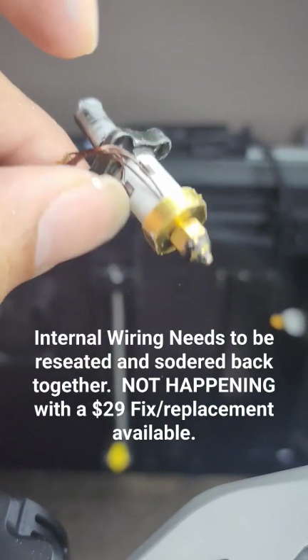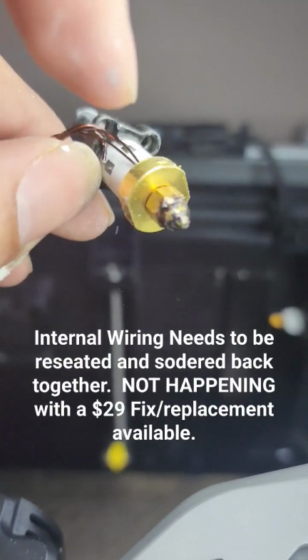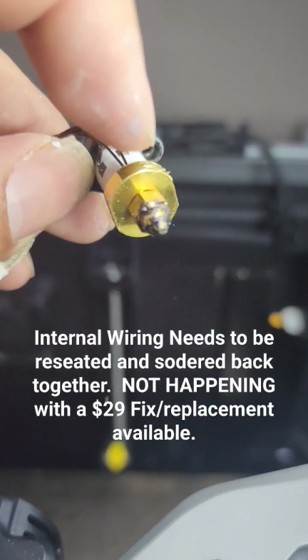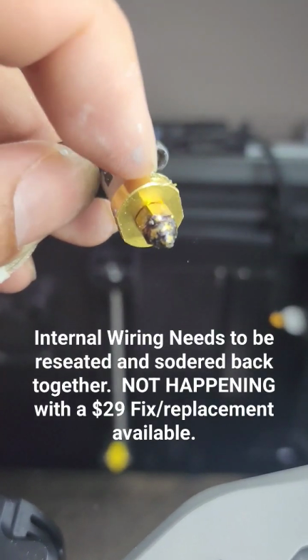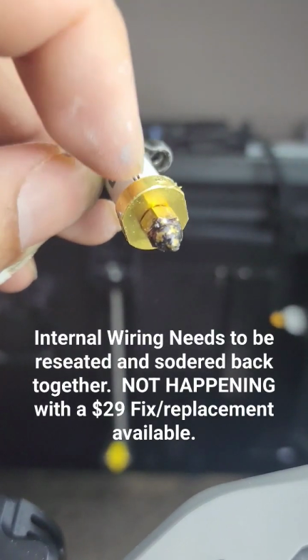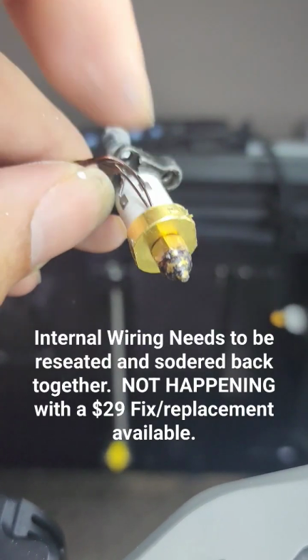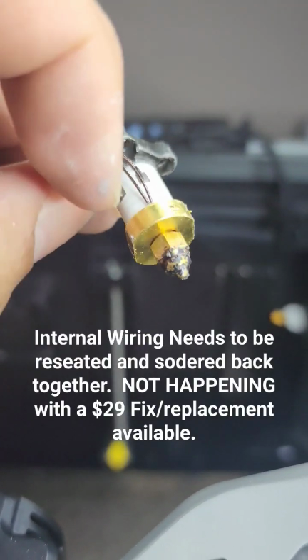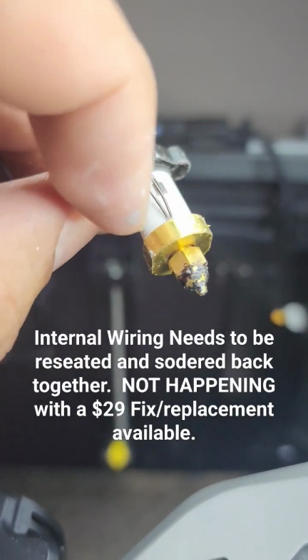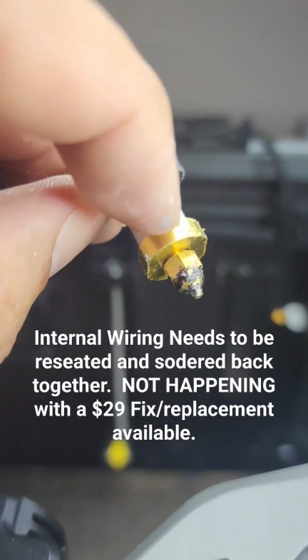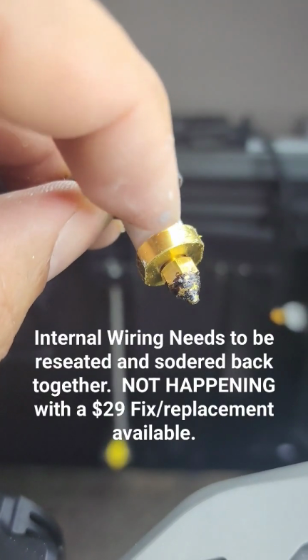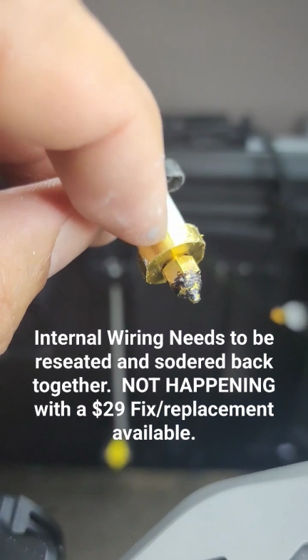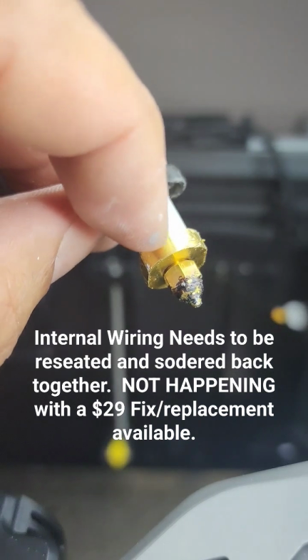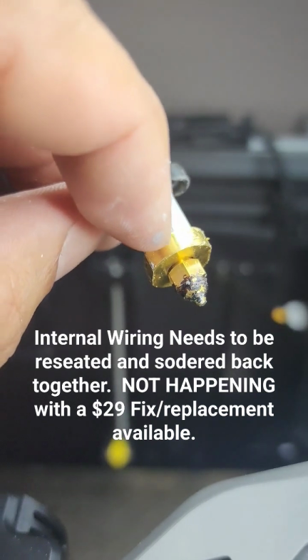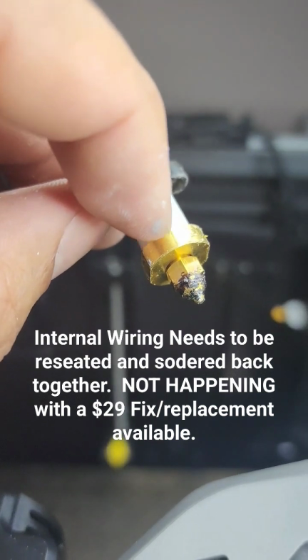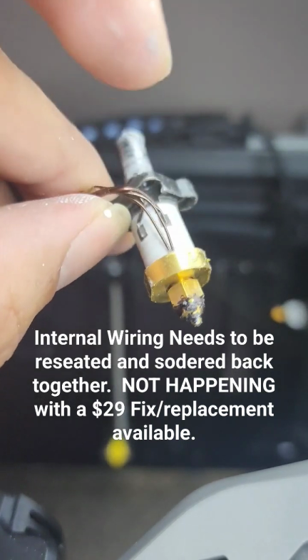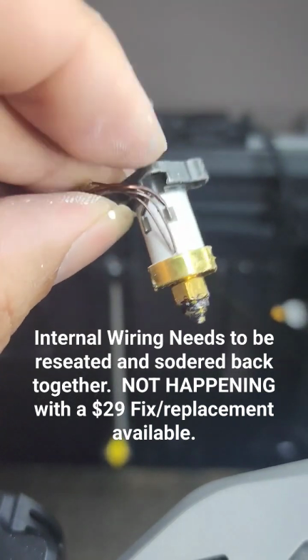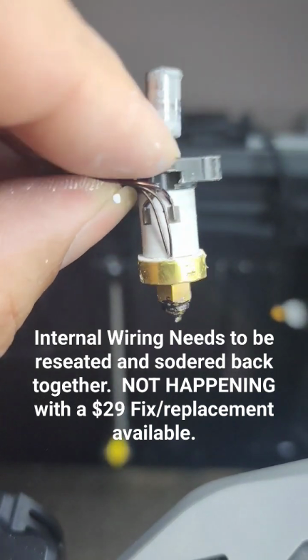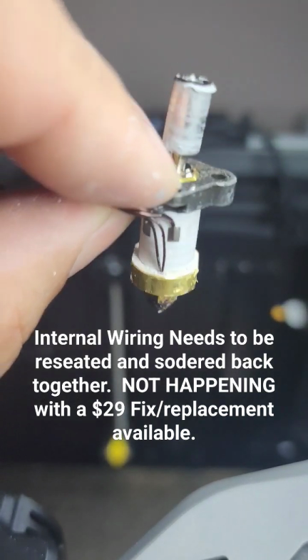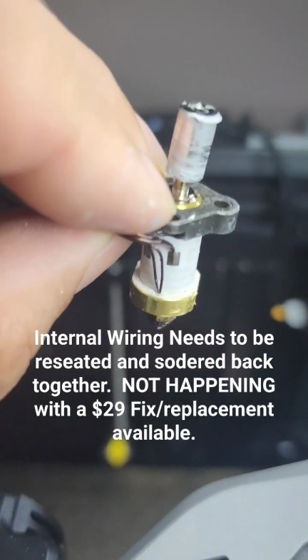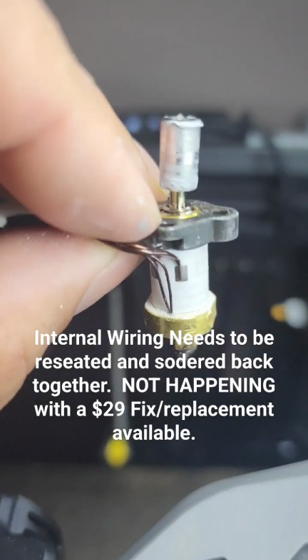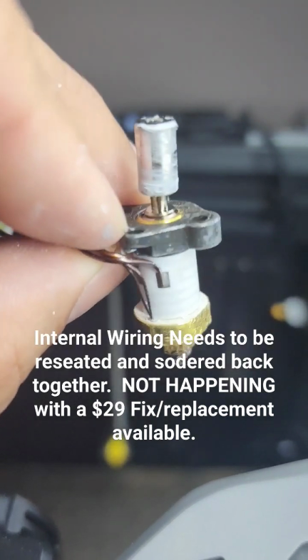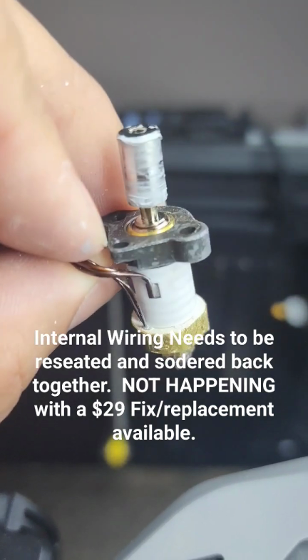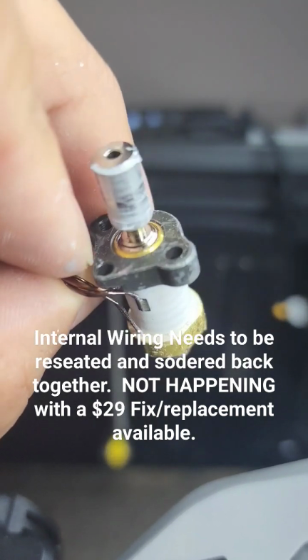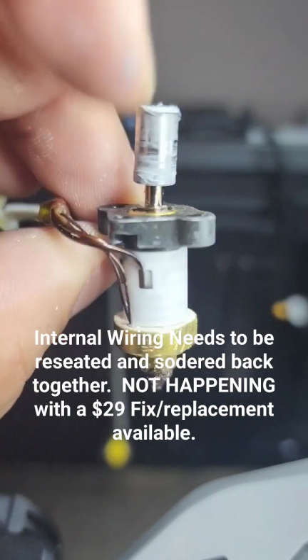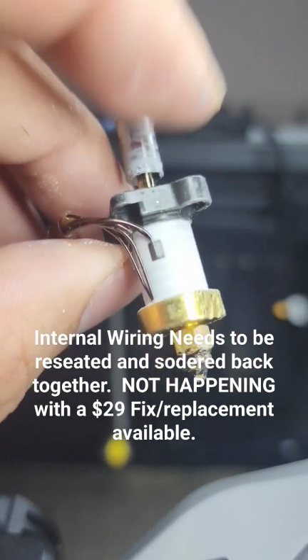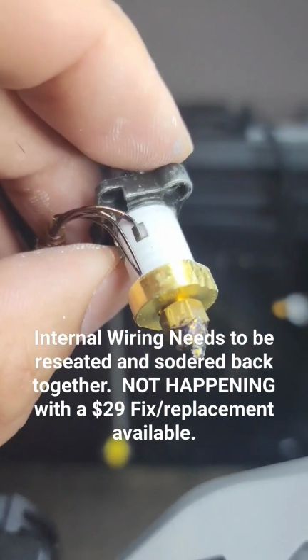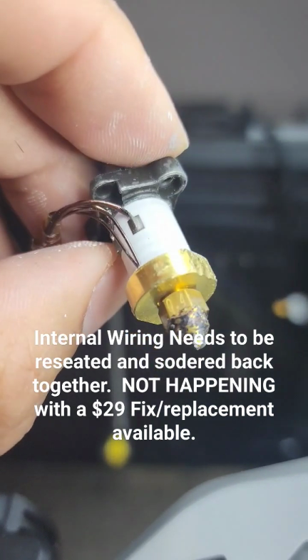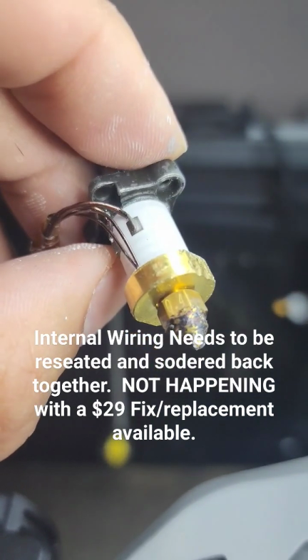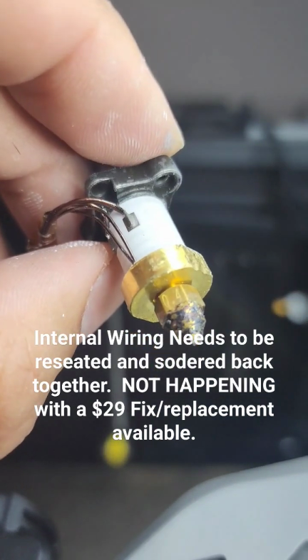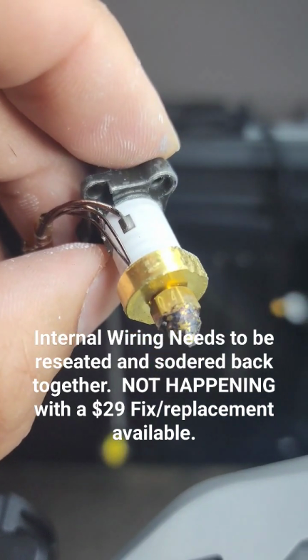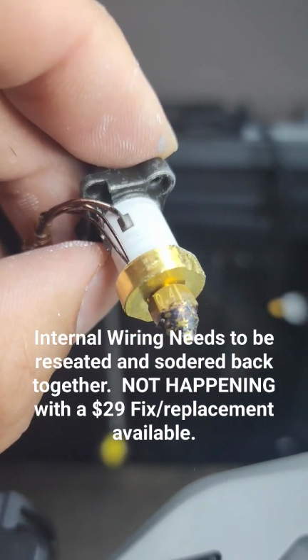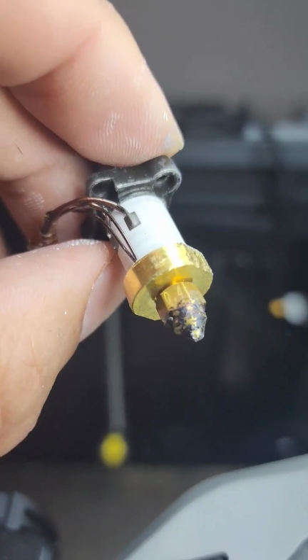The problem is apparently the thermostat has an issue with the connection inside. It's a known problem with them, so I just ordered a new one.